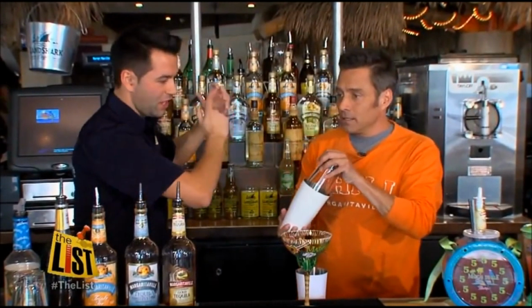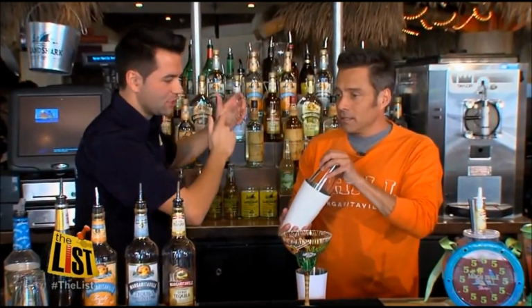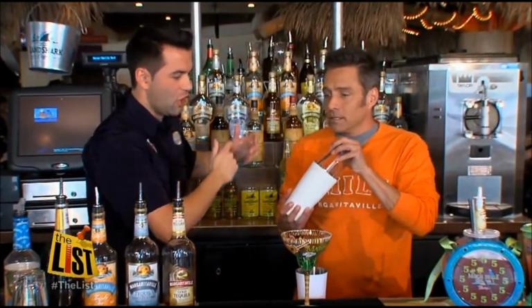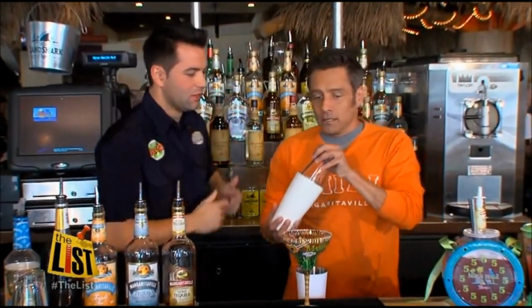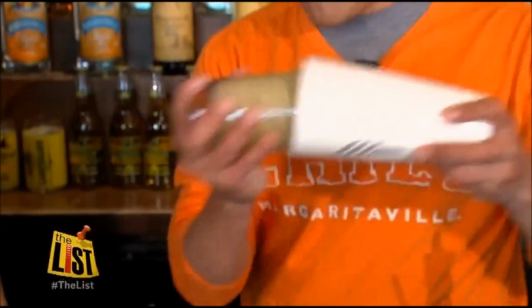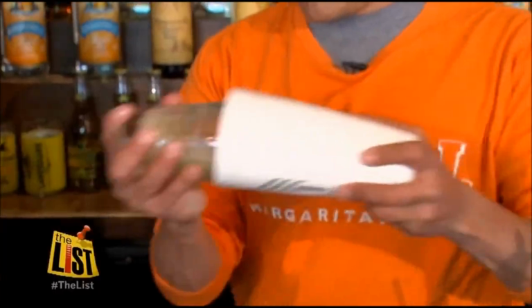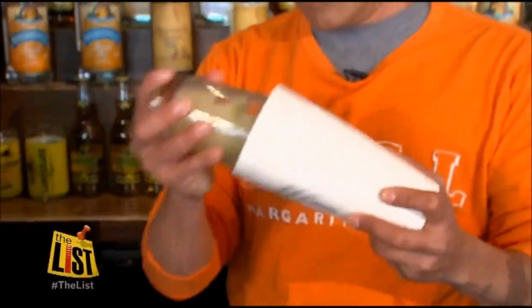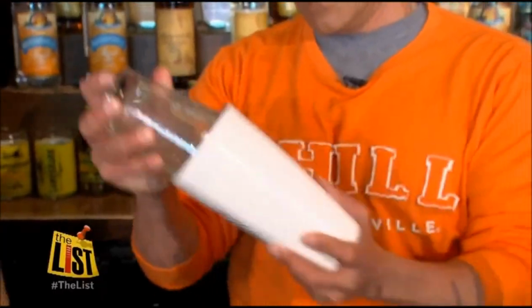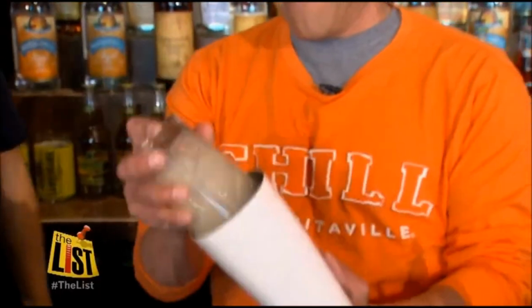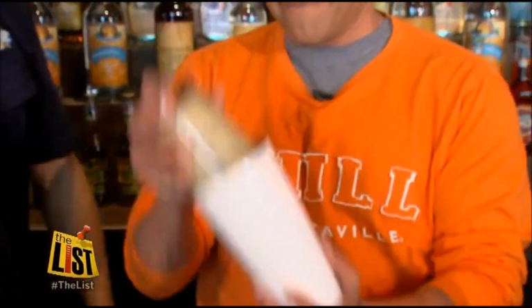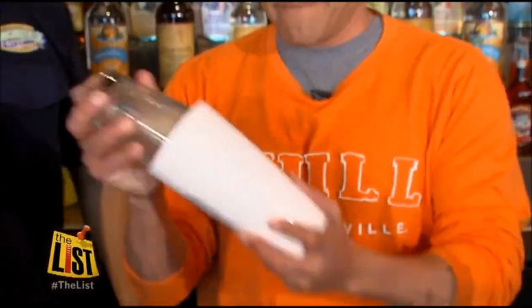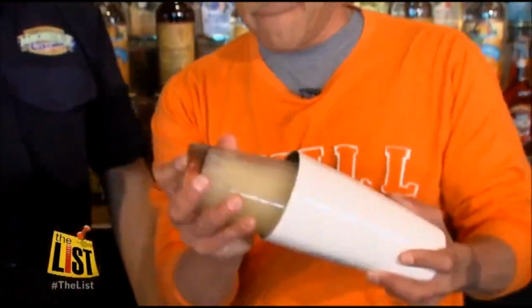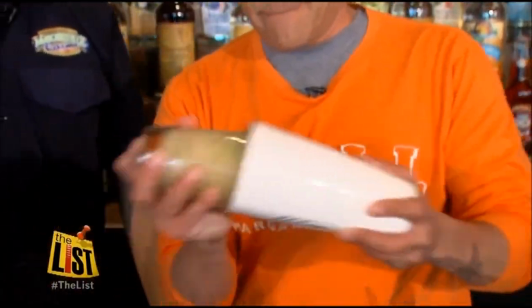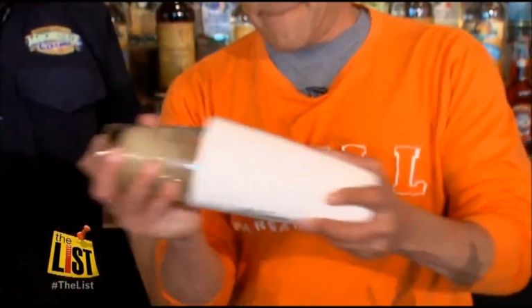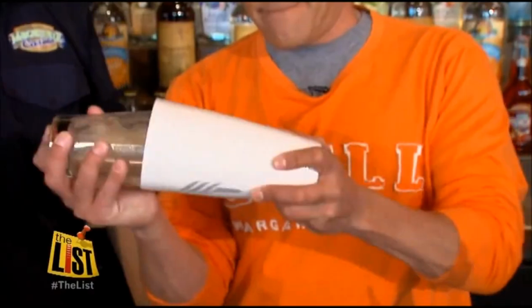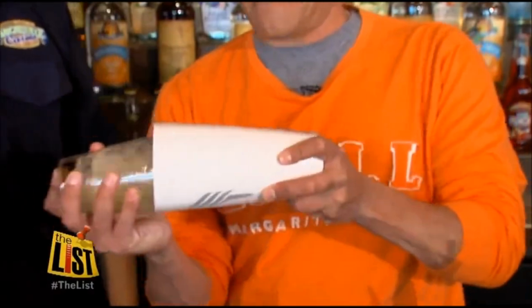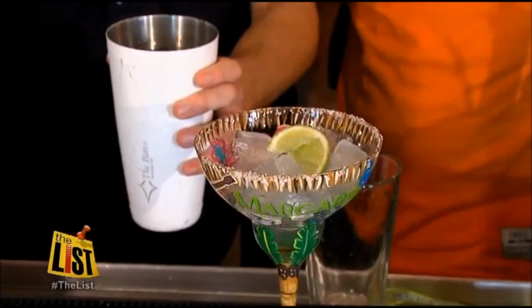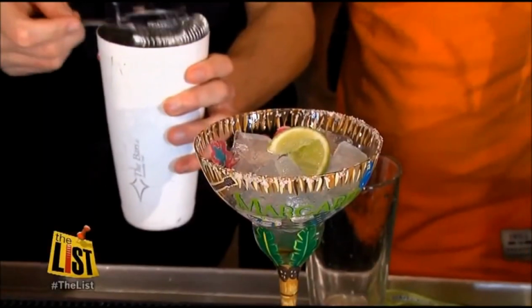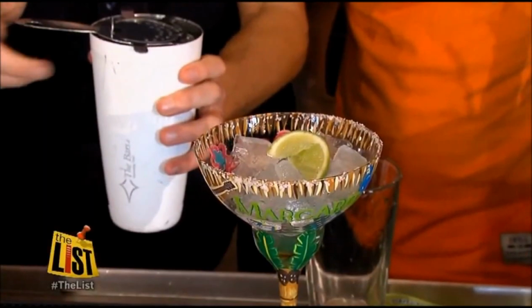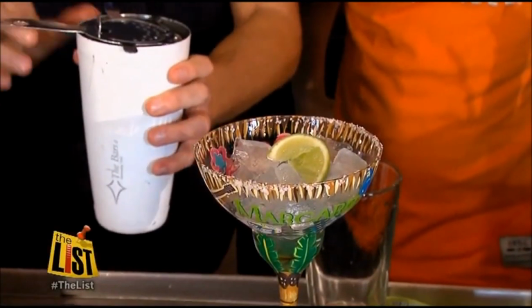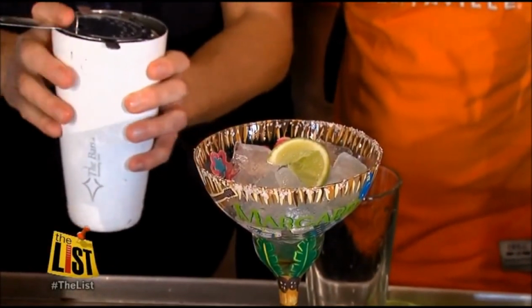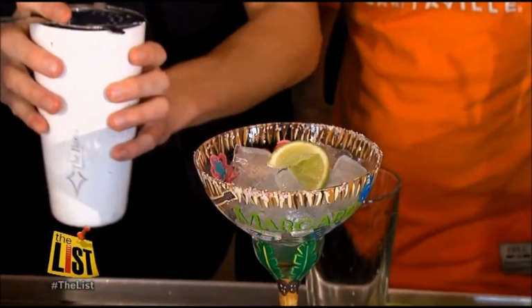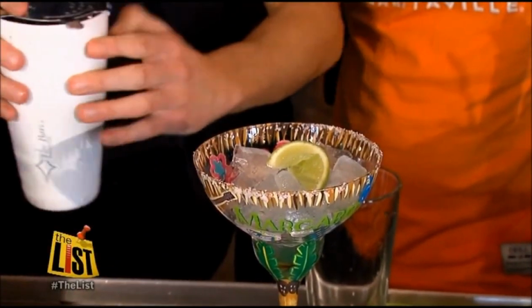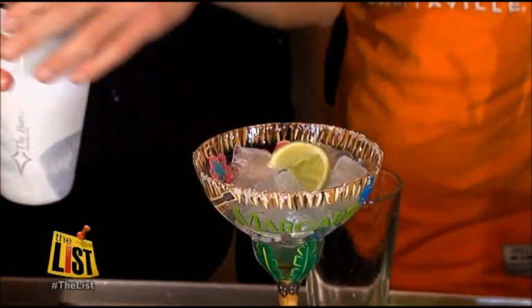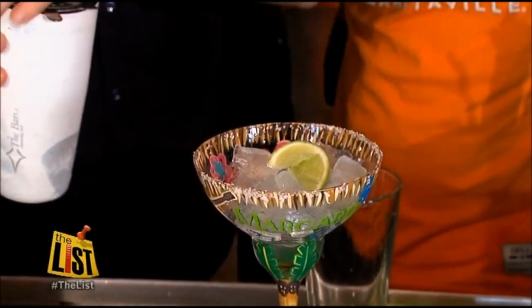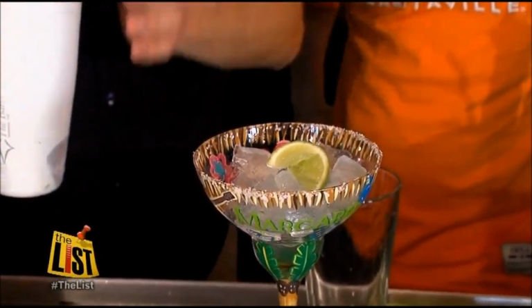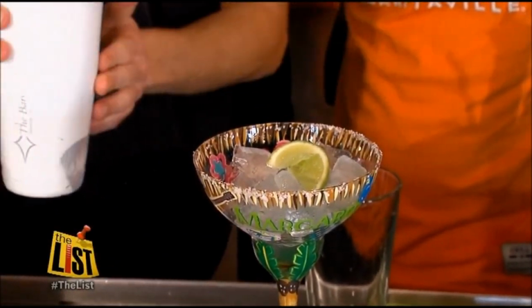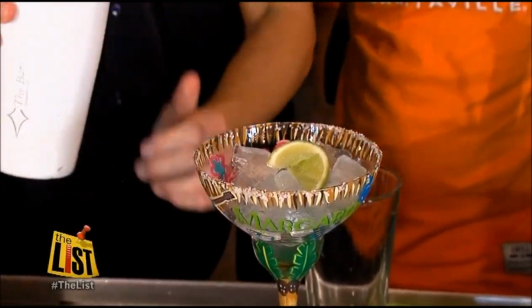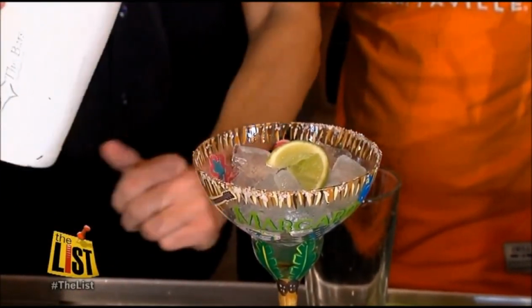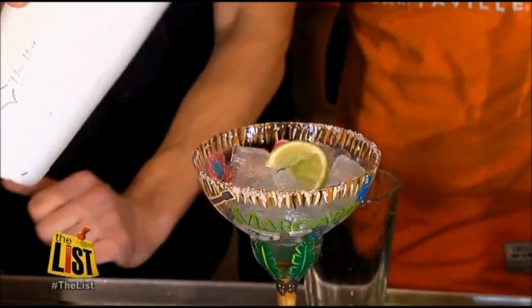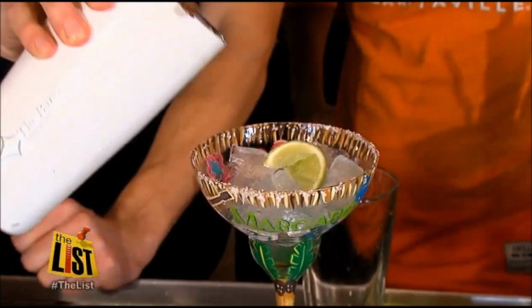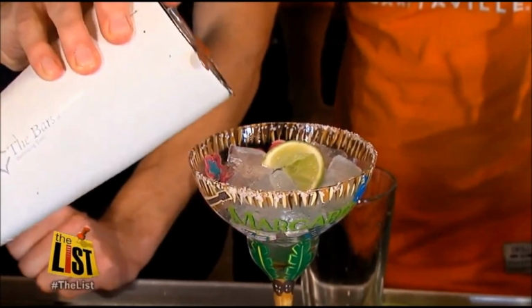Shake it very strong — more power. We're going to use a strainer right here. We have the salted glass, of course.